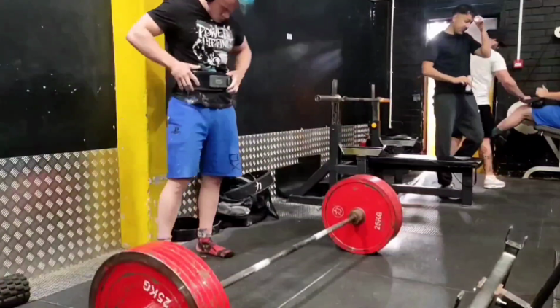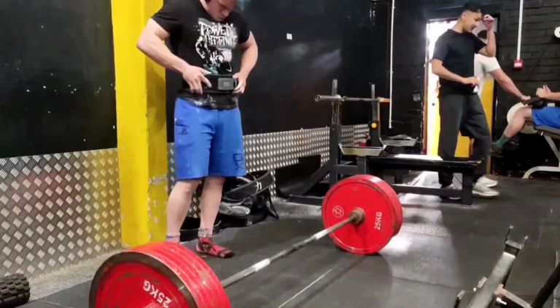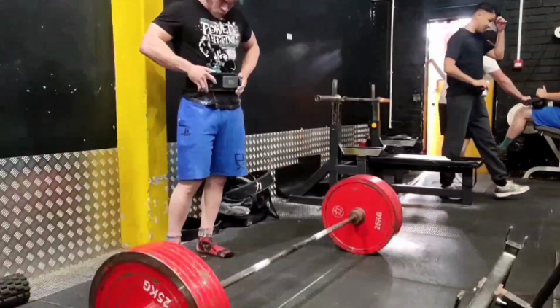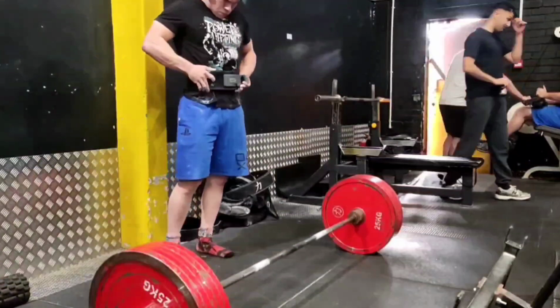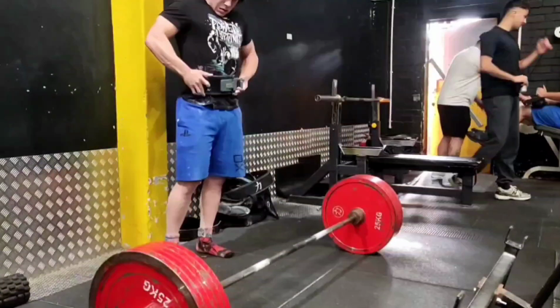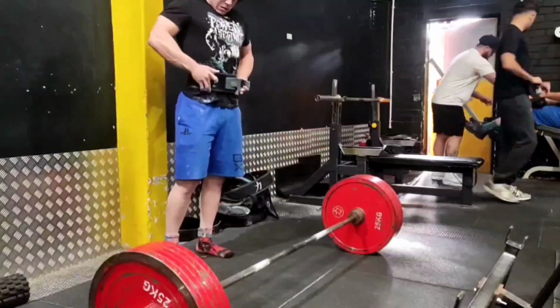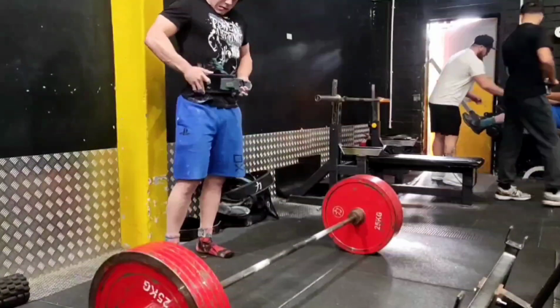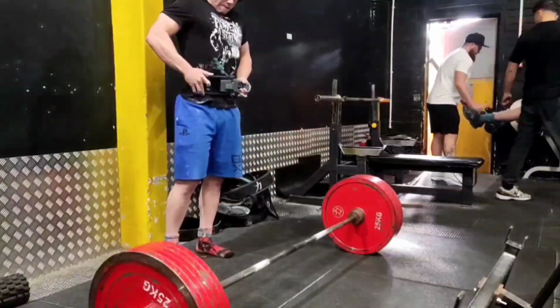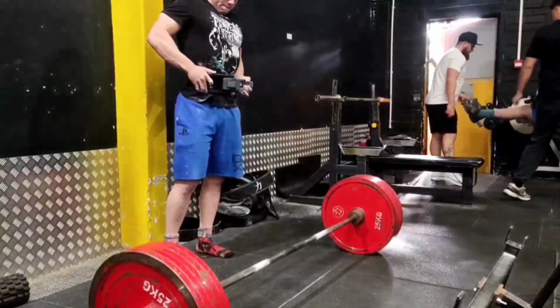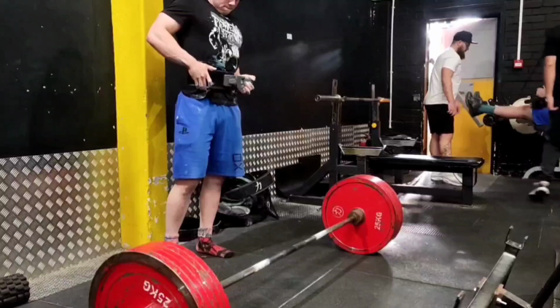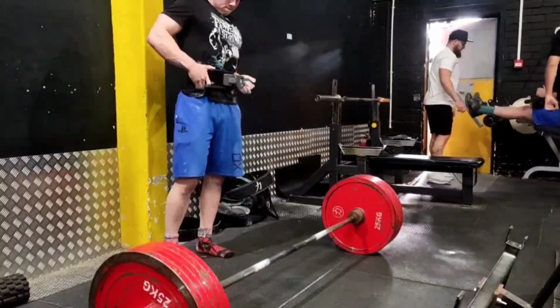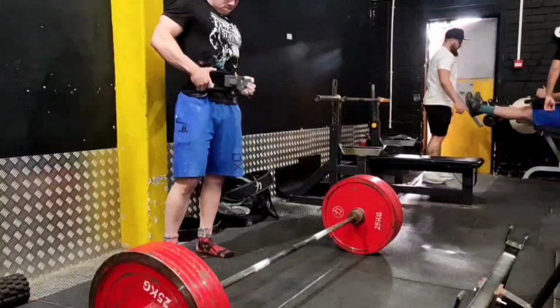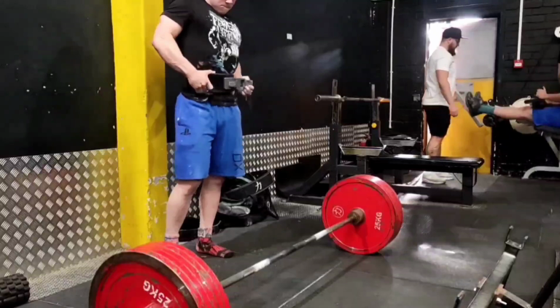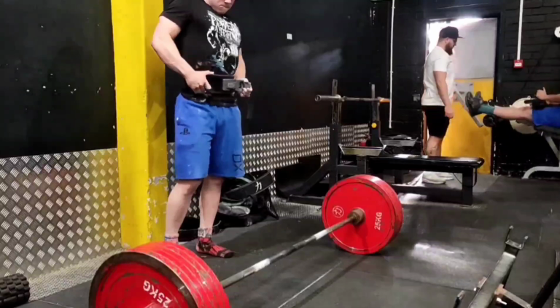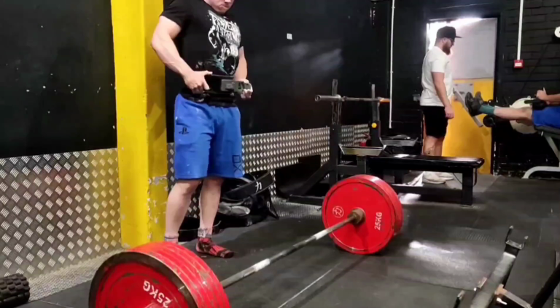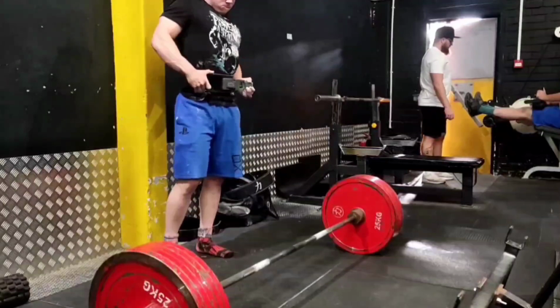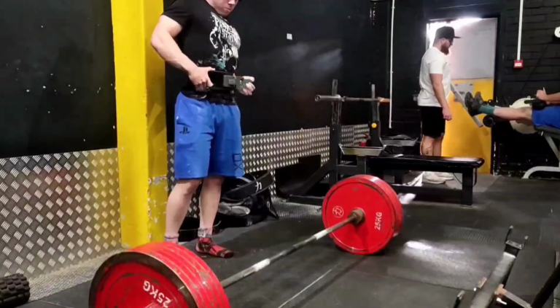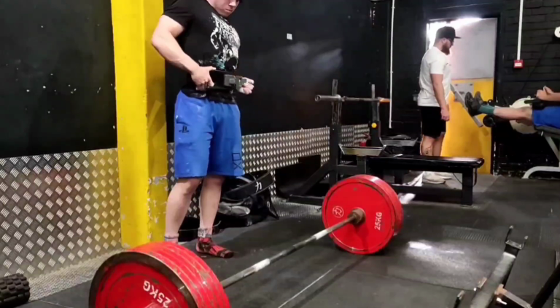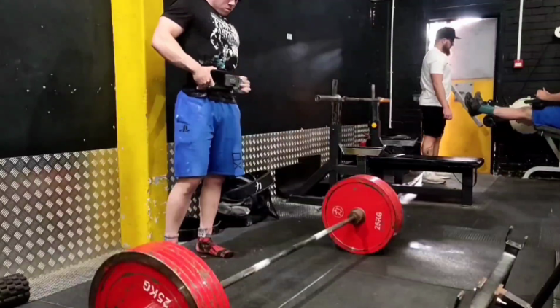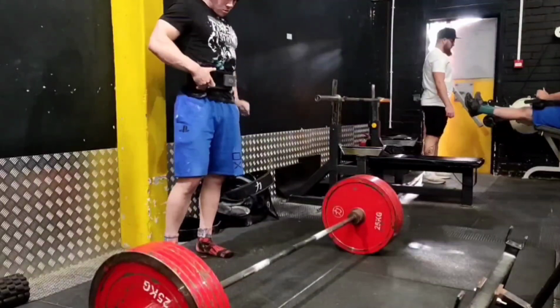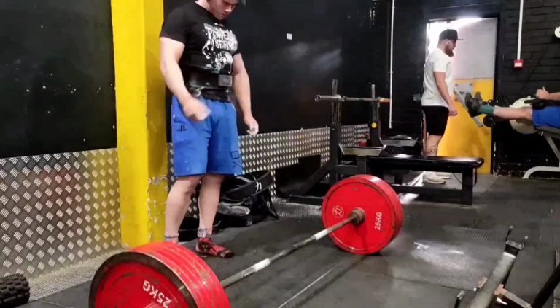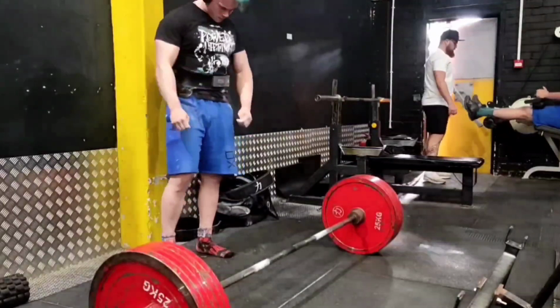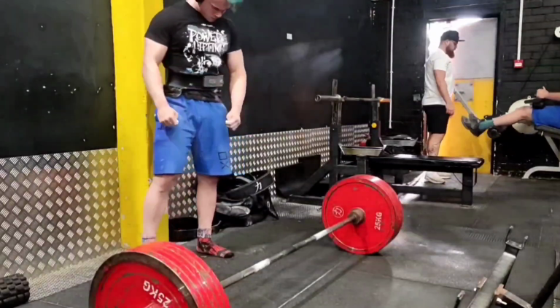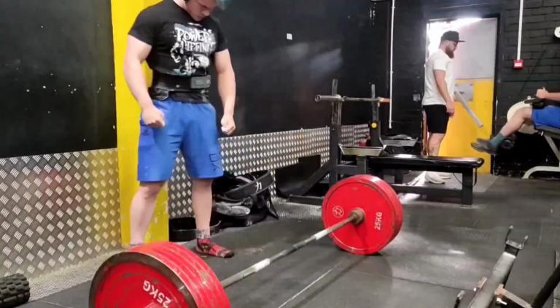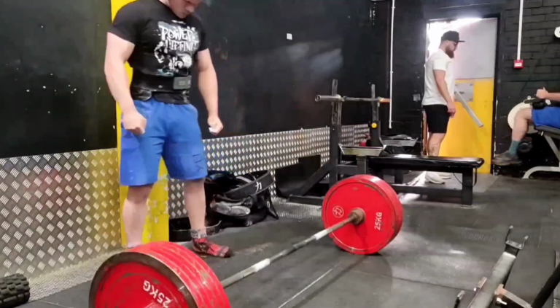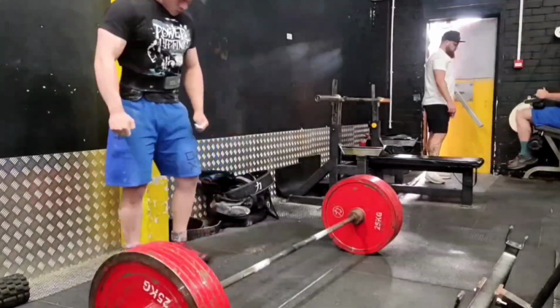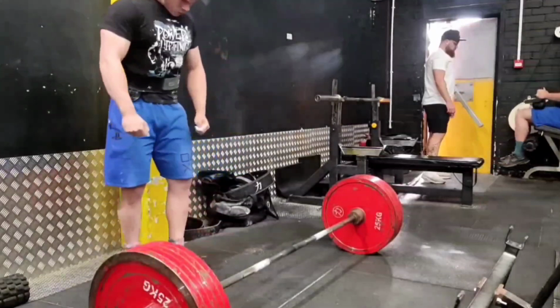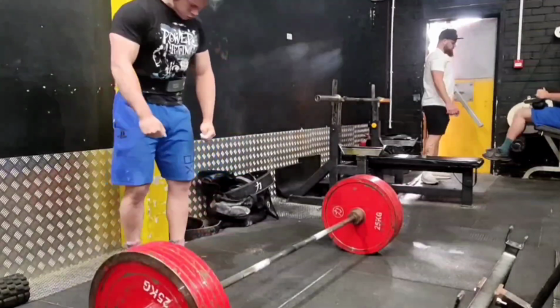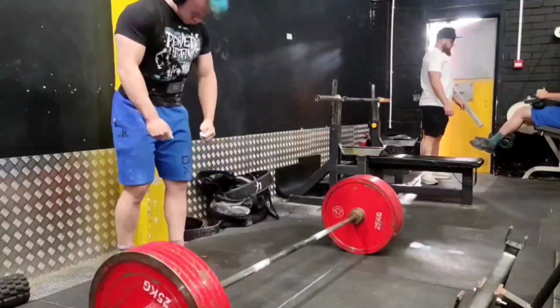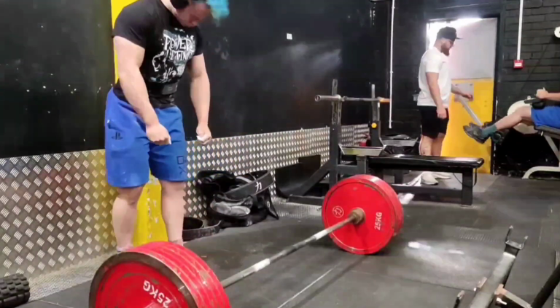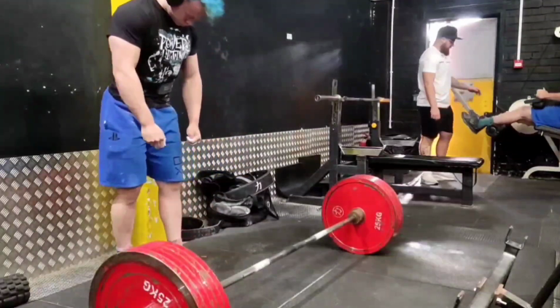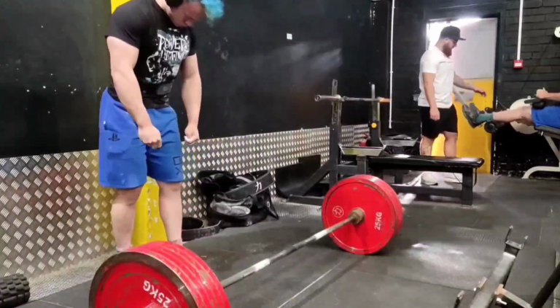Alright guys, it's the end of the month and you know what that means — we're going to be looking at the top 10 lifts throughout the month of September.